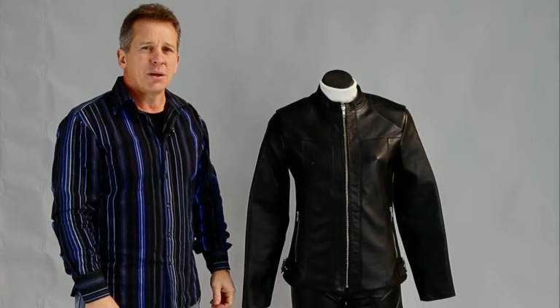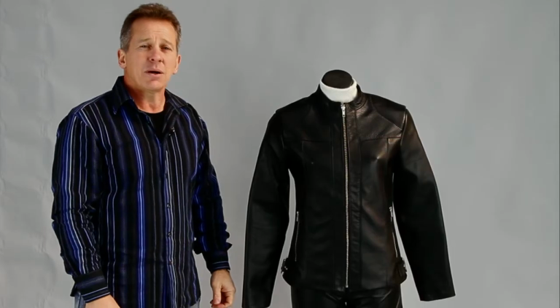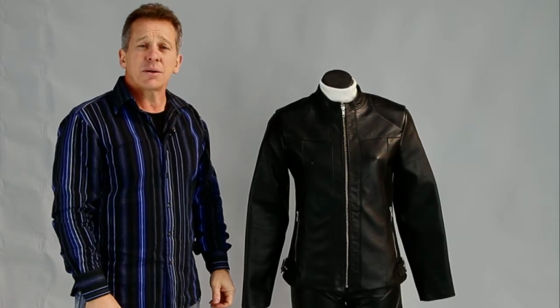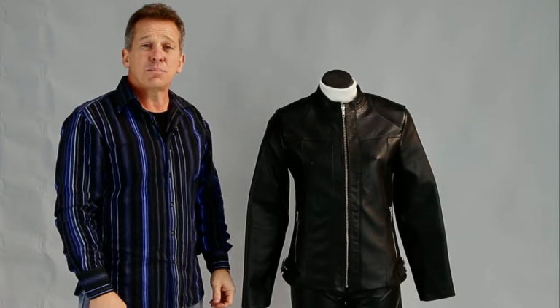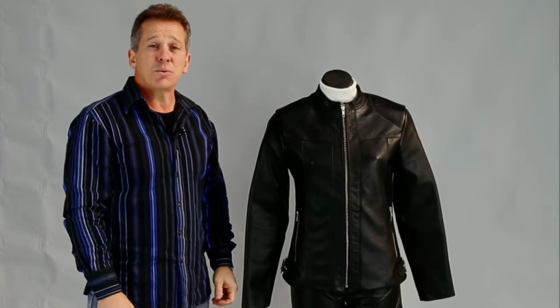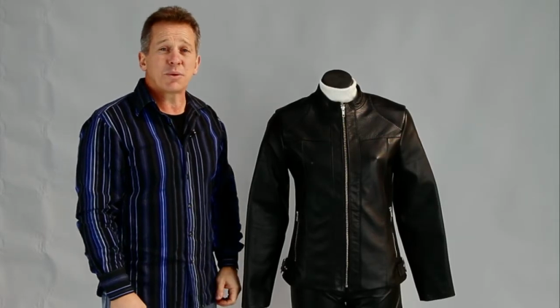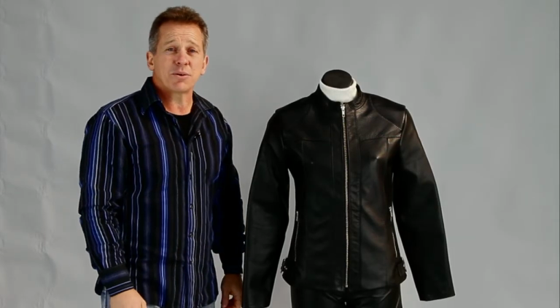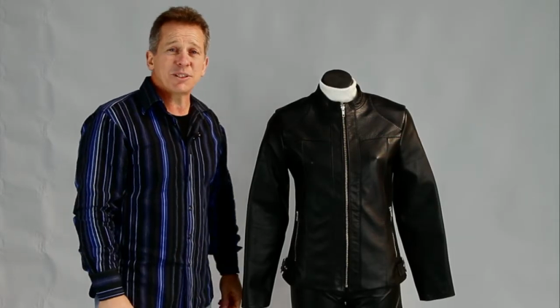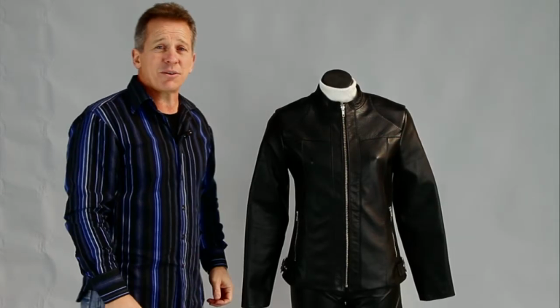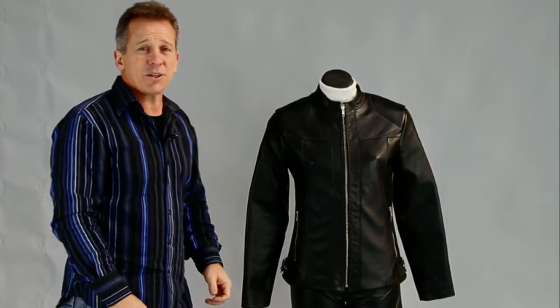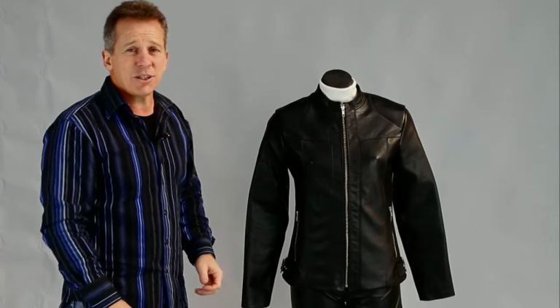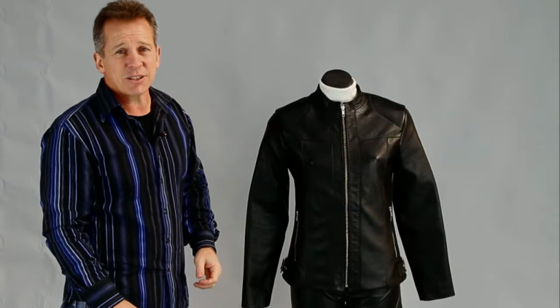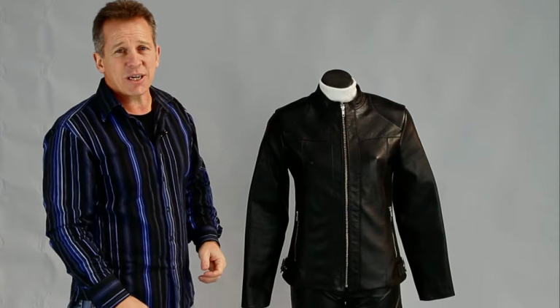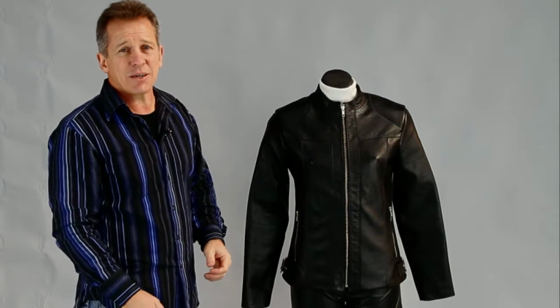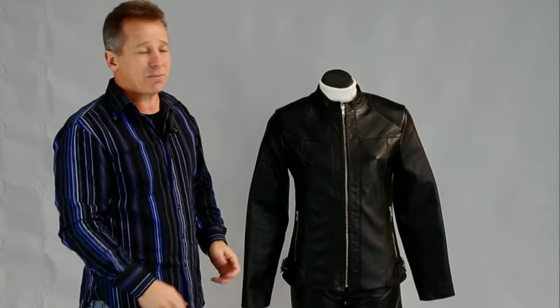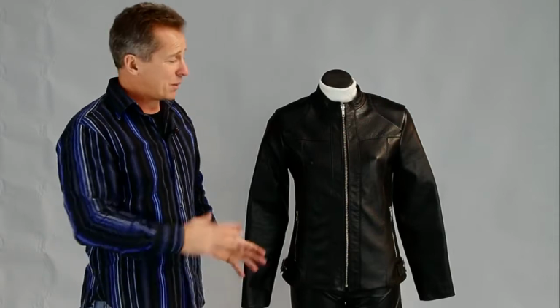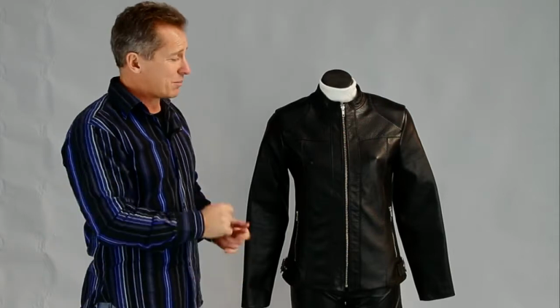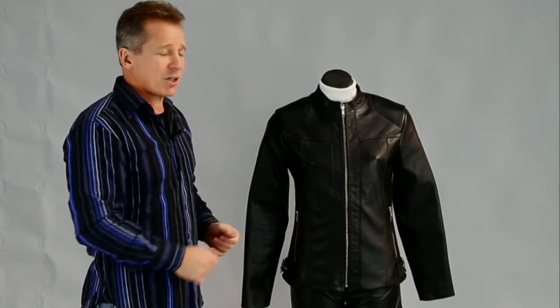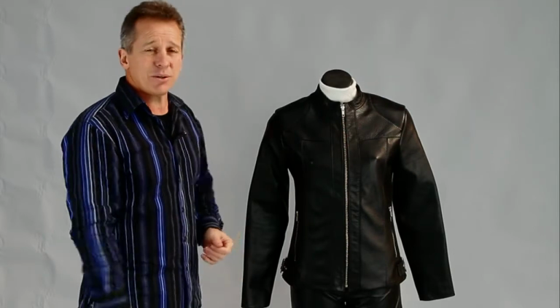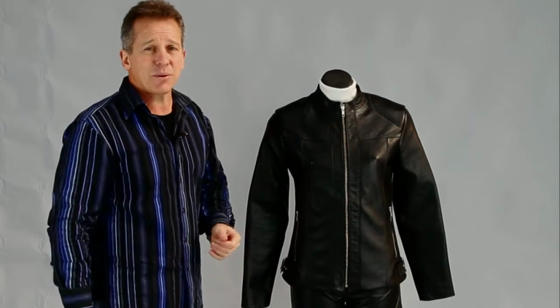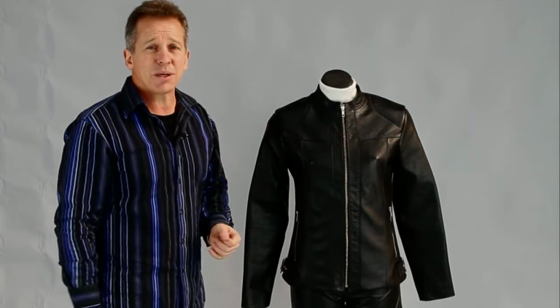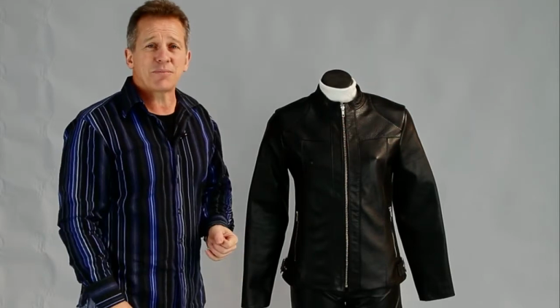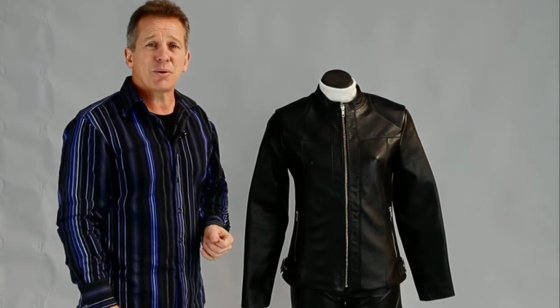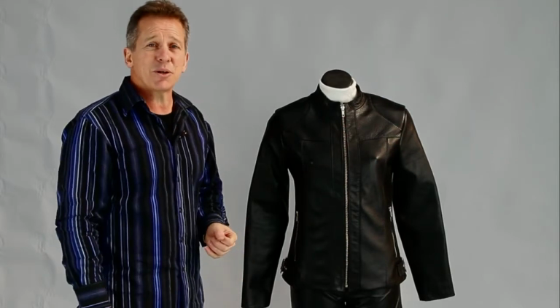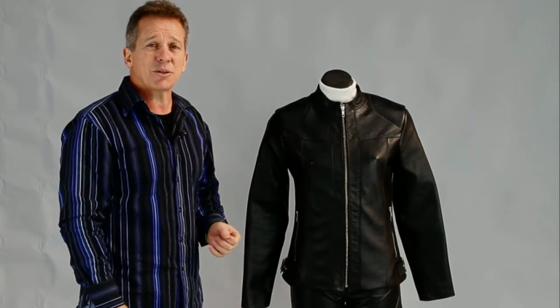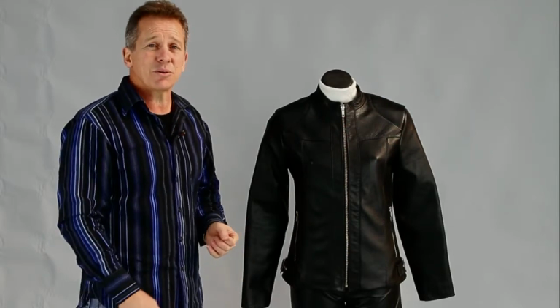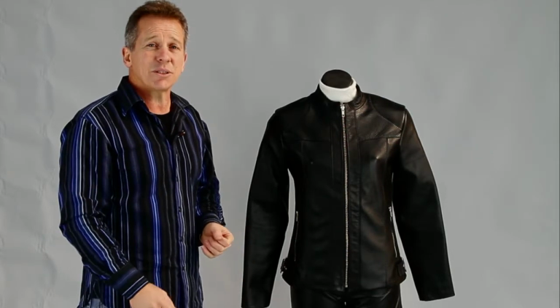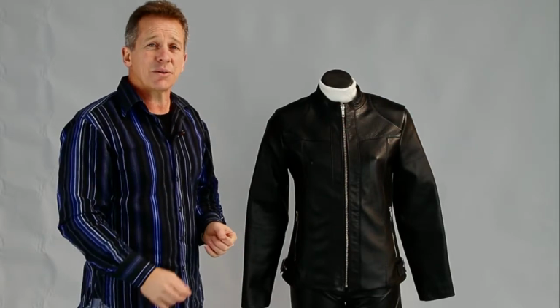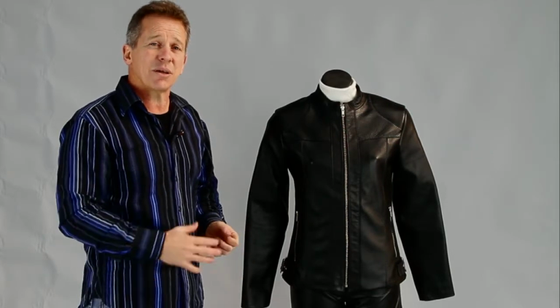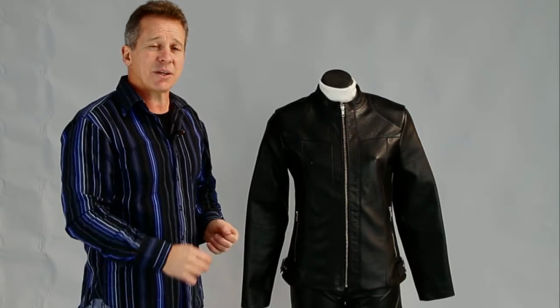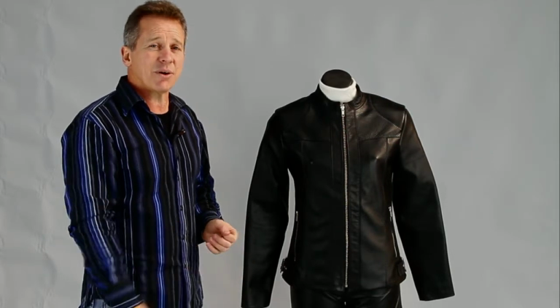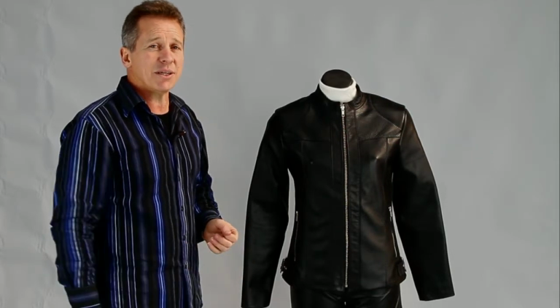Hi, I'm Paul from Leather Image here in Christchurch, and I've come to show you a female motorcycle jacket that we have in our range.